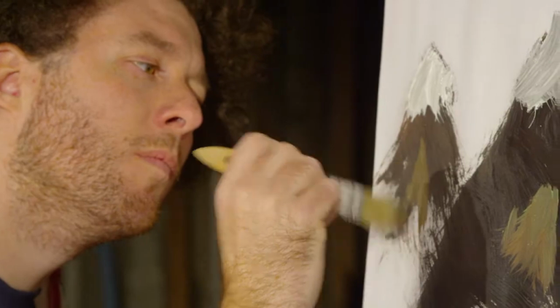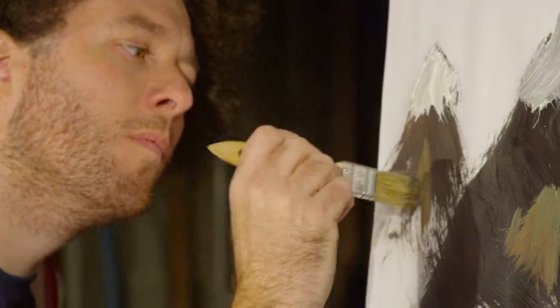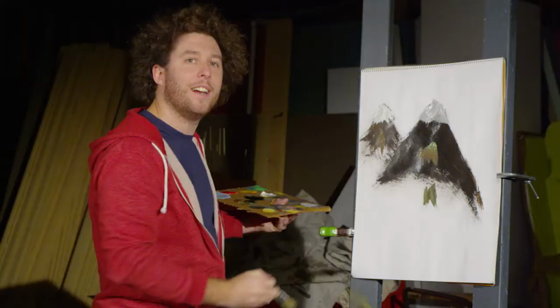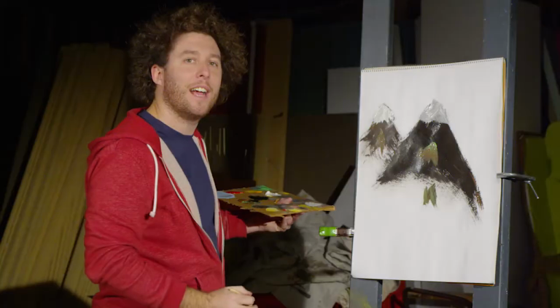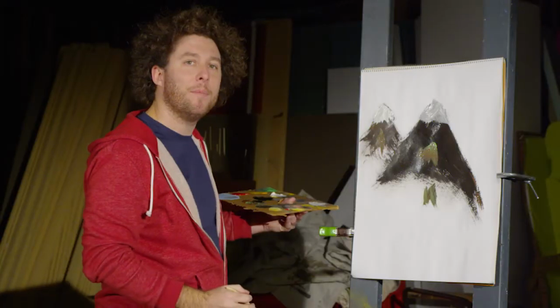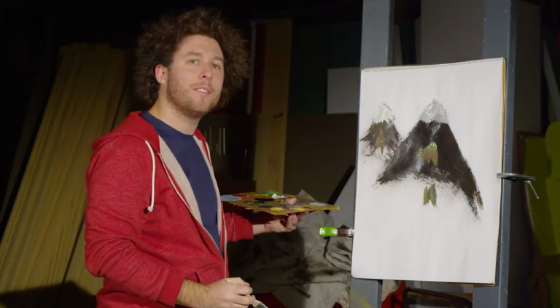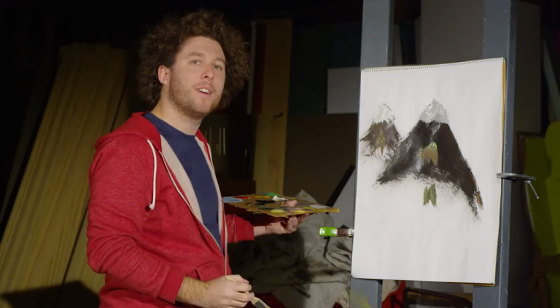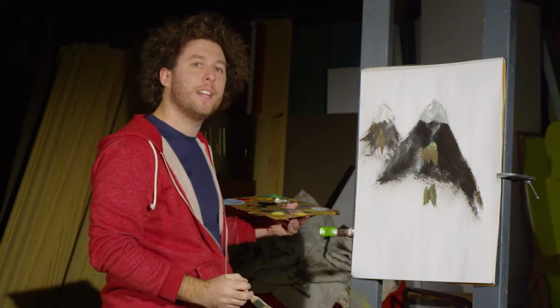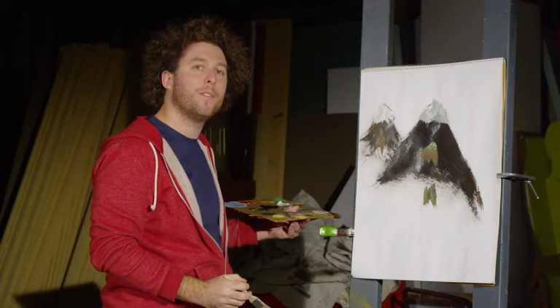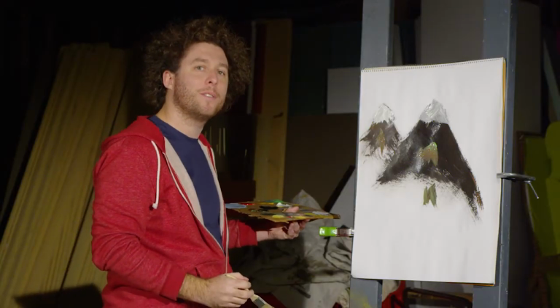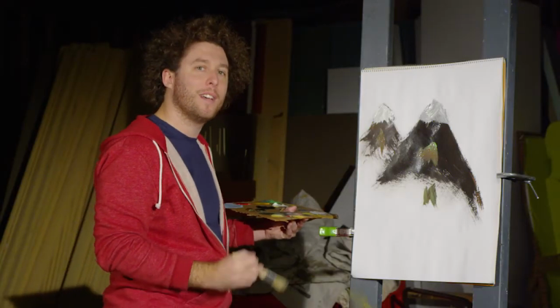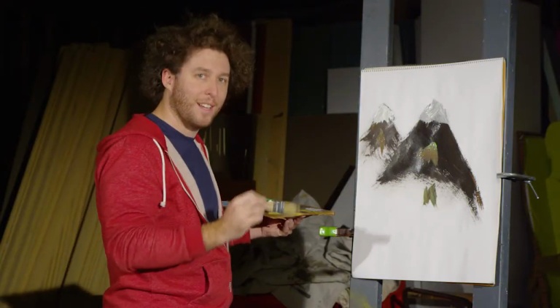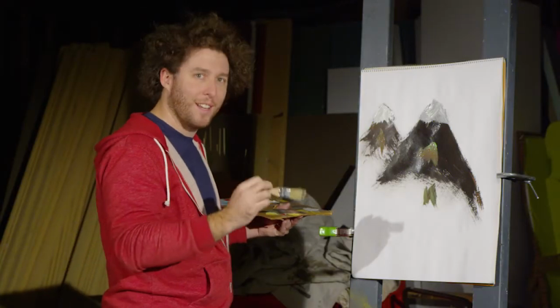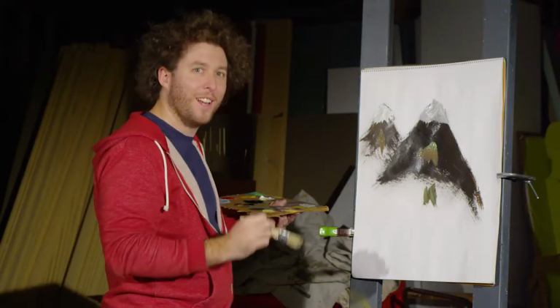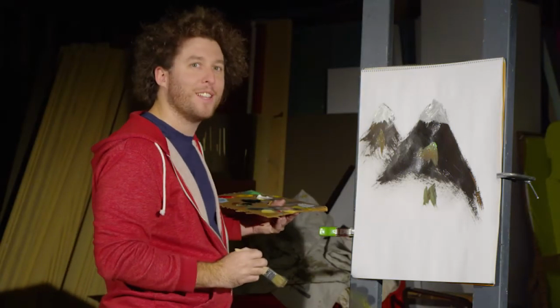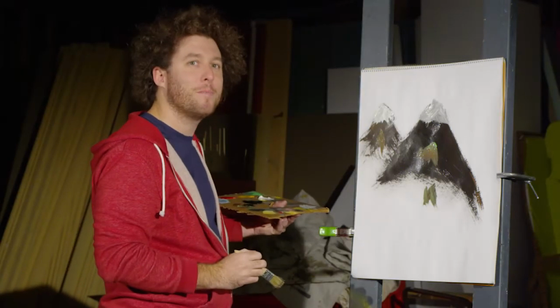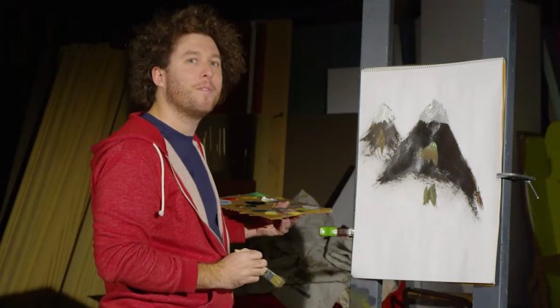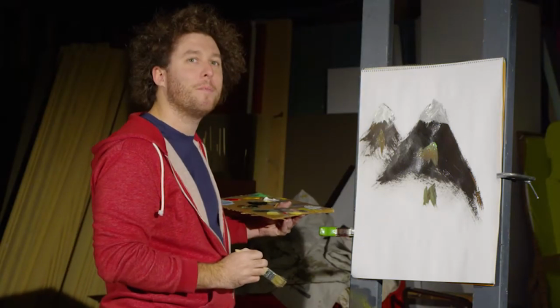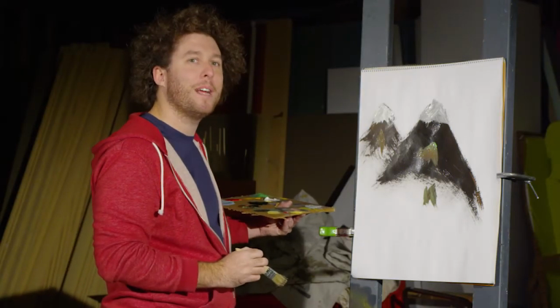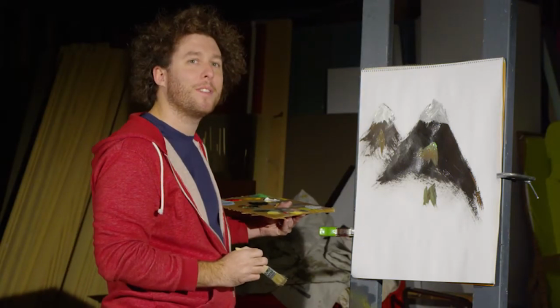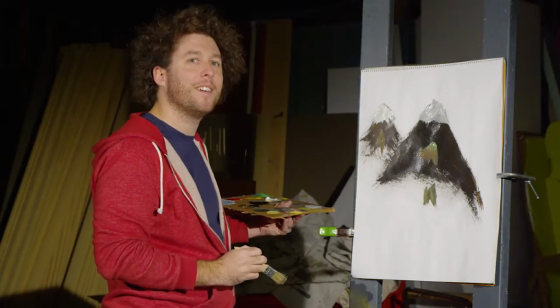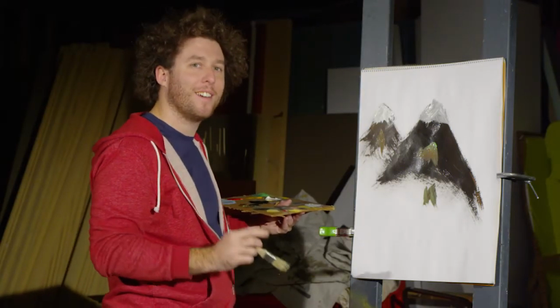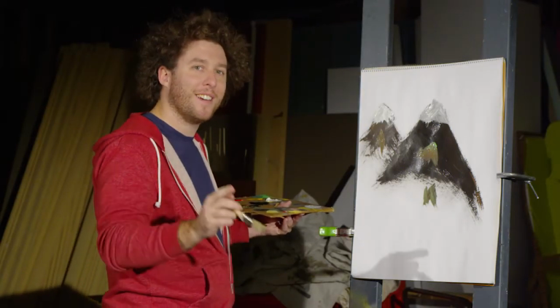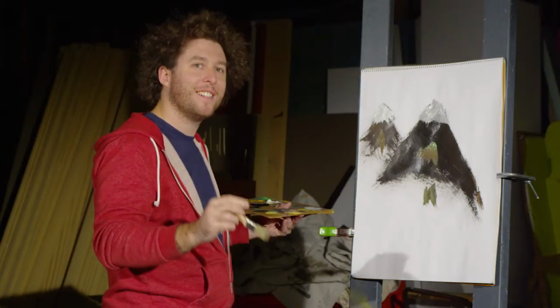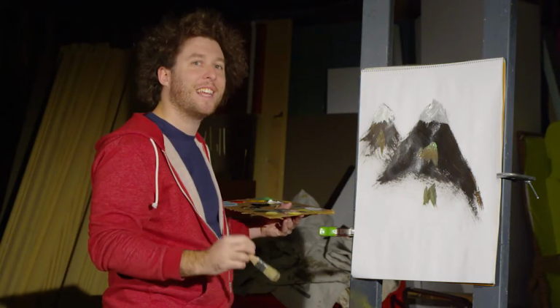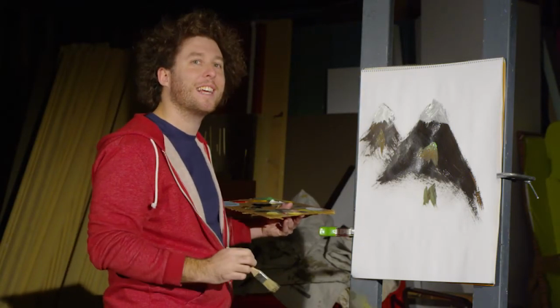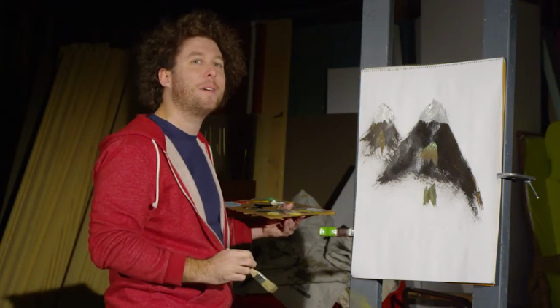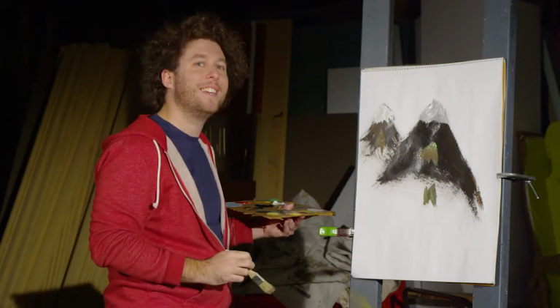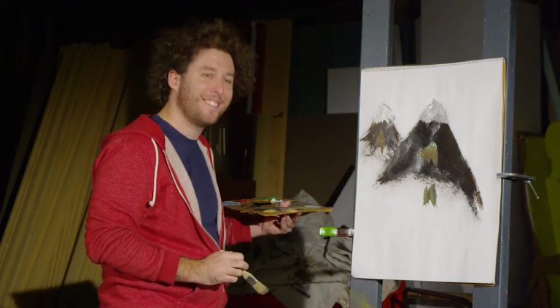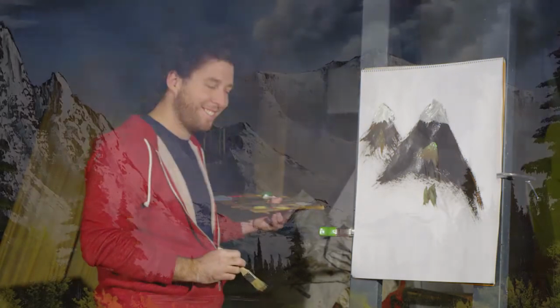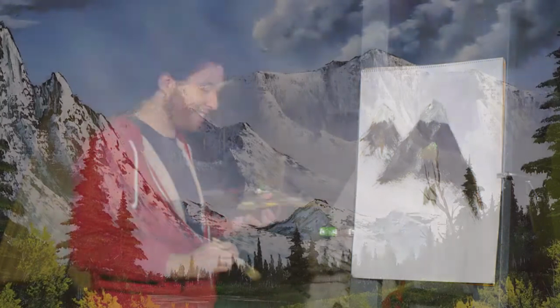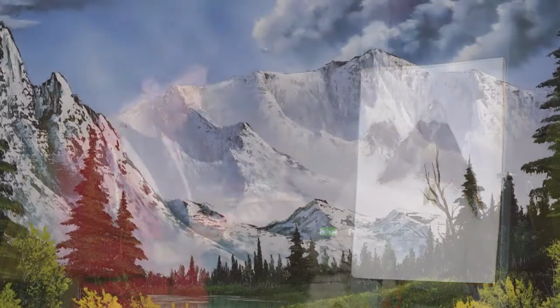And there you have your mountains right there, folks. It's been fun painting with you. See you next week. Bye.